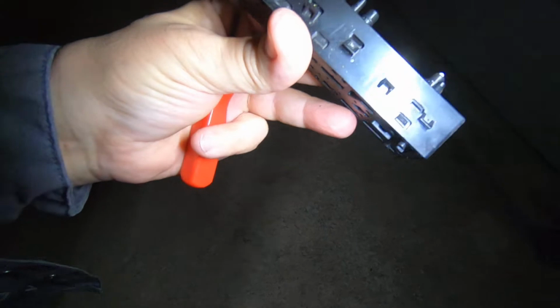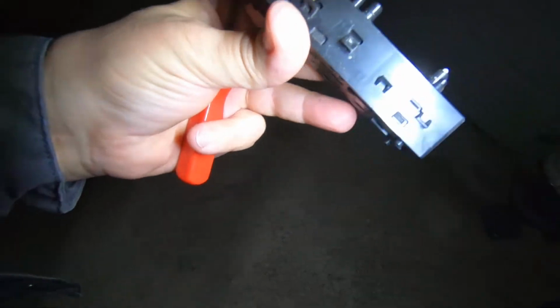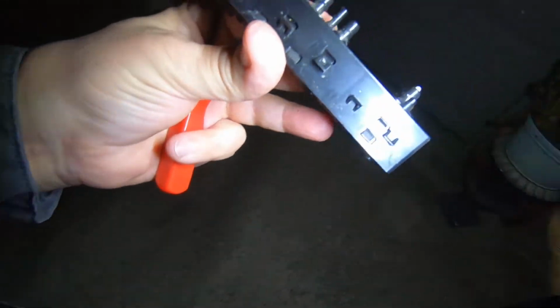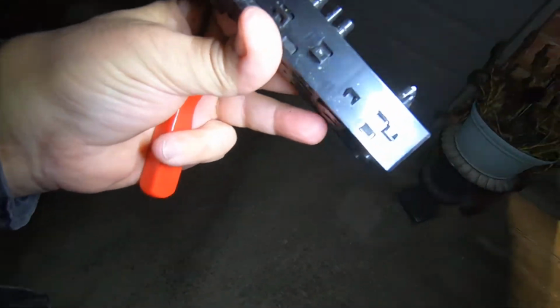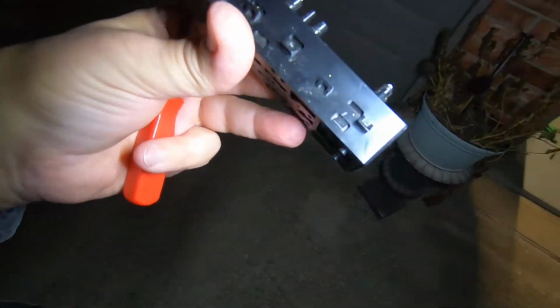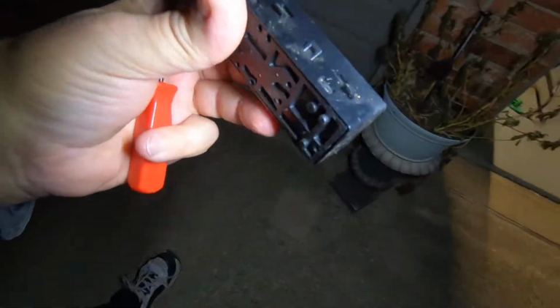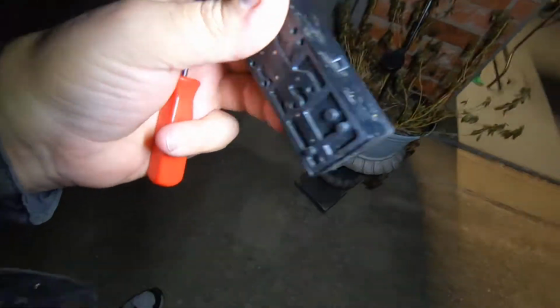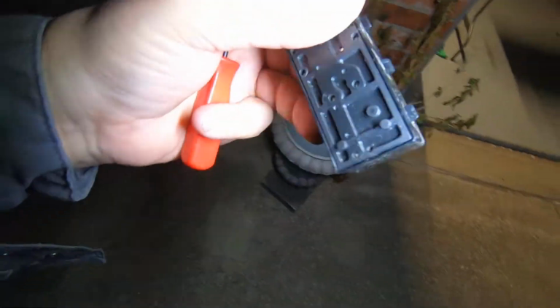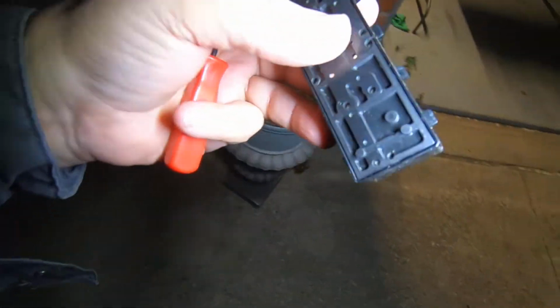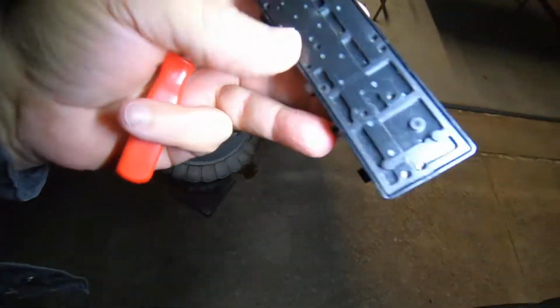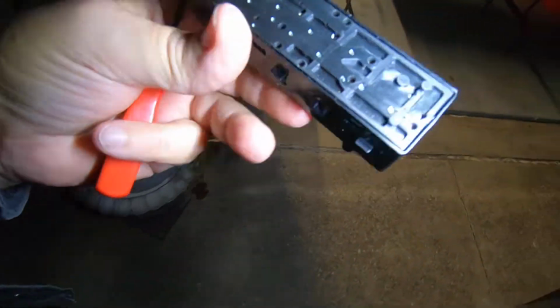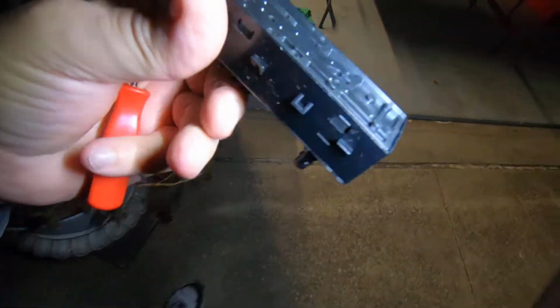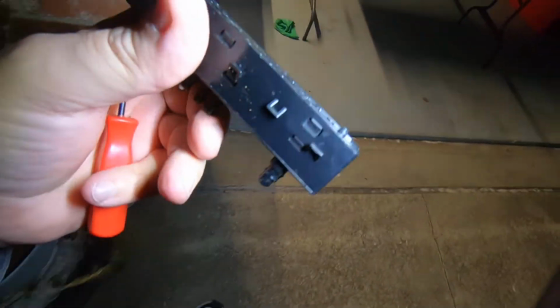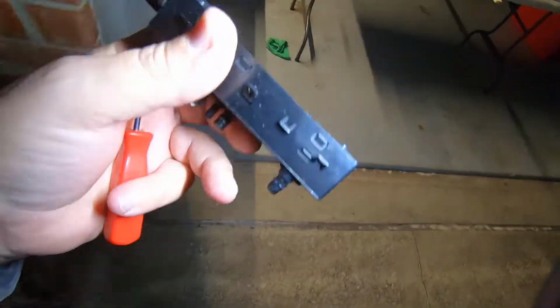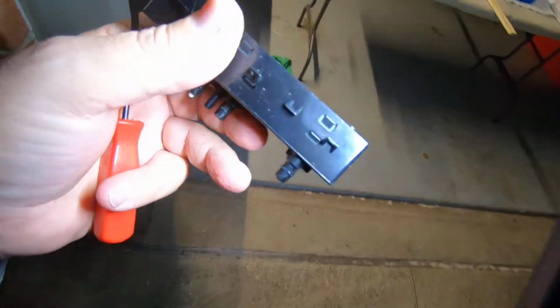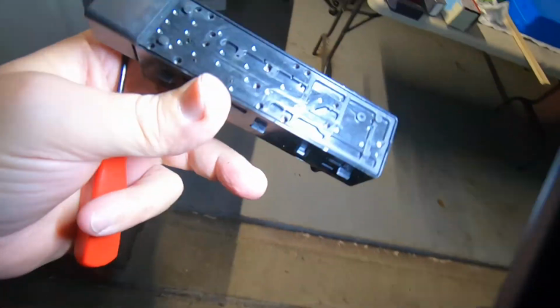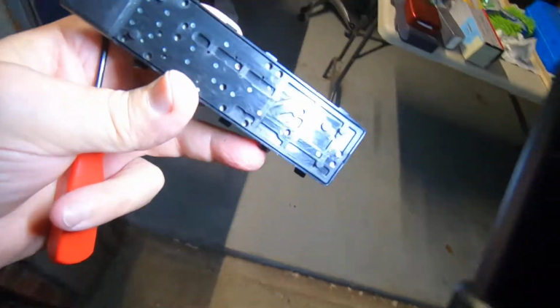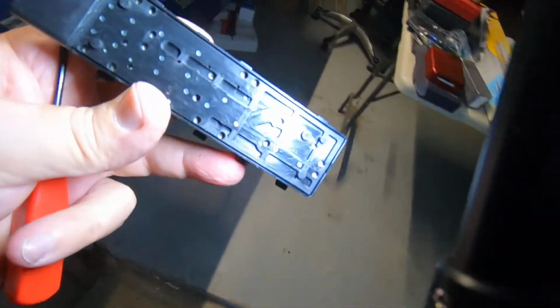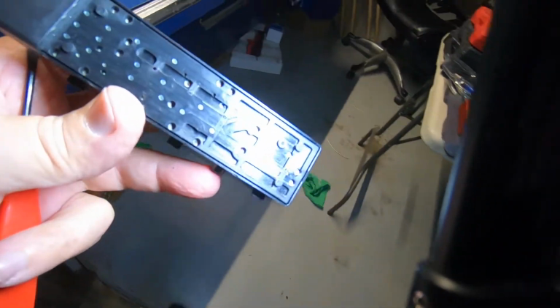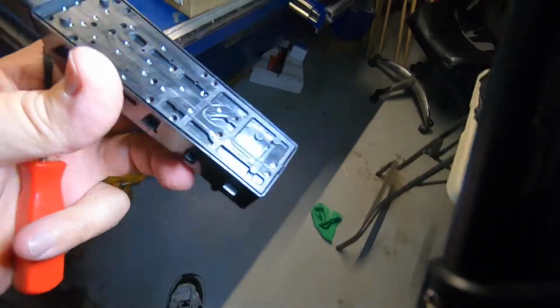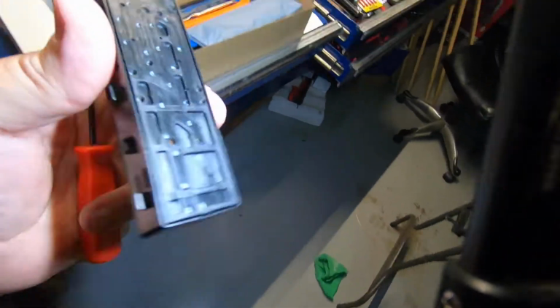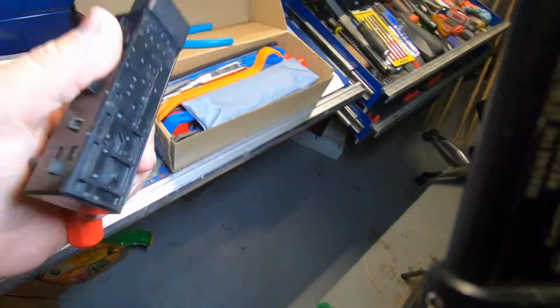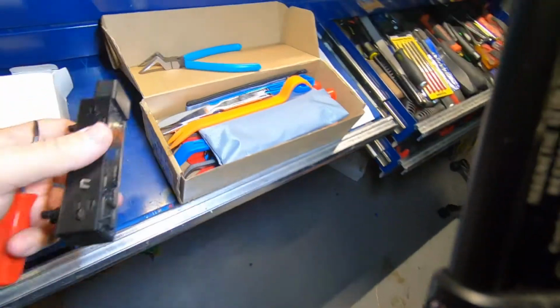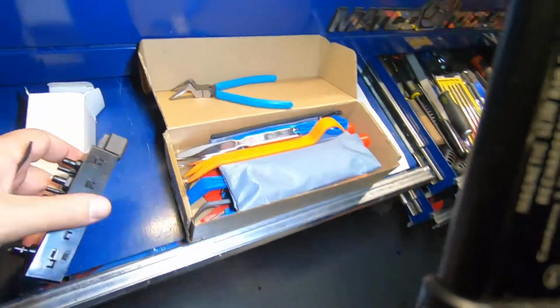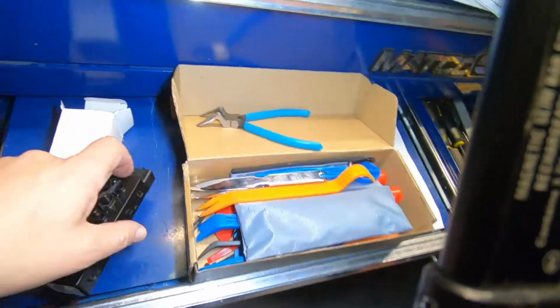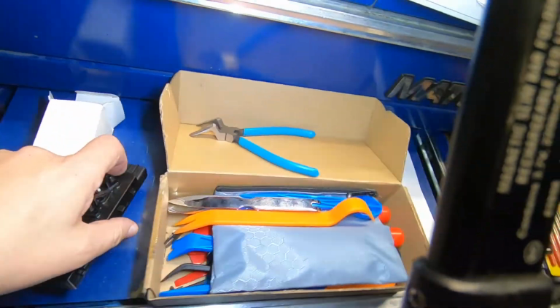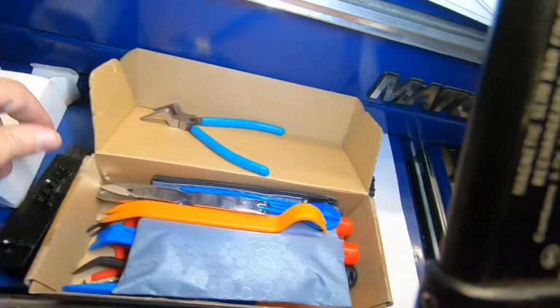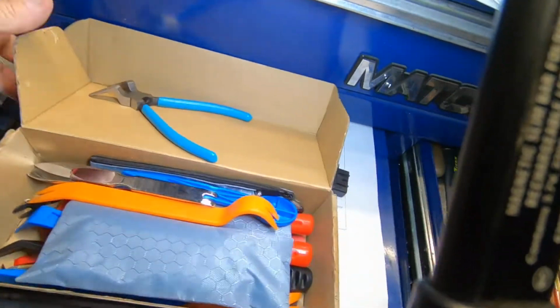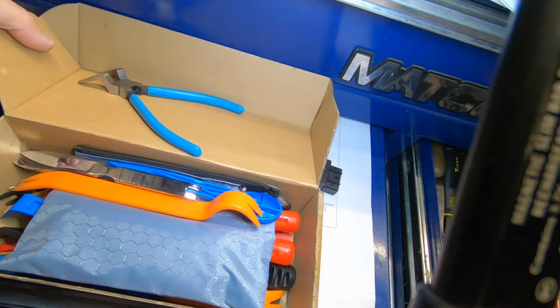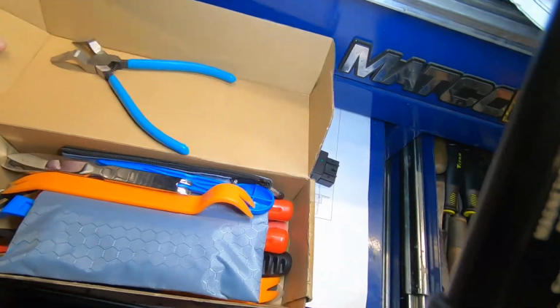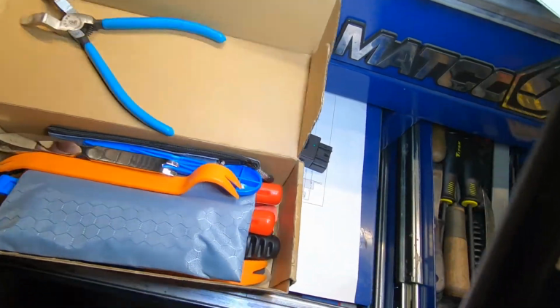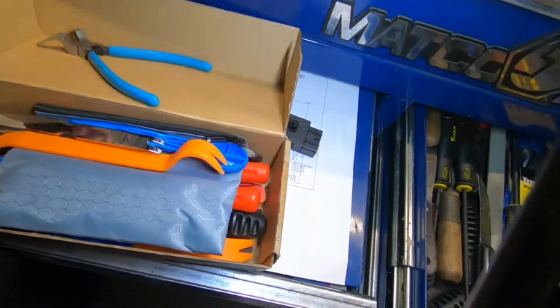This switch does pop apart, so you may be able to take yours off, take it apart, and clean it.